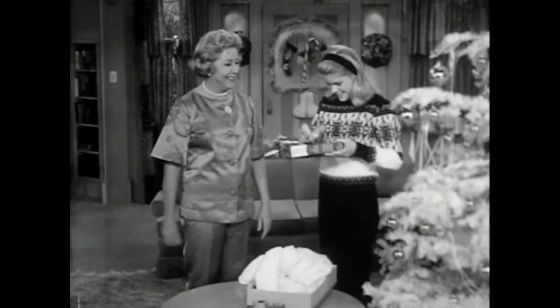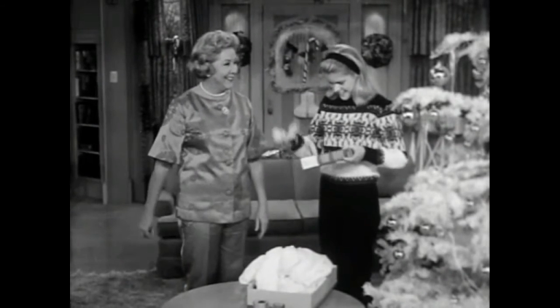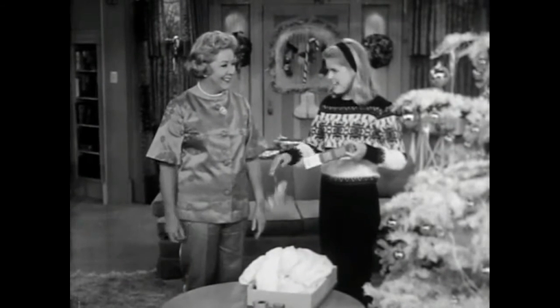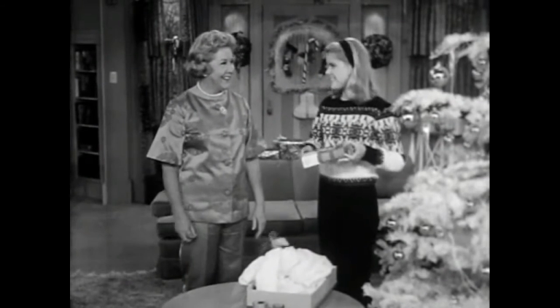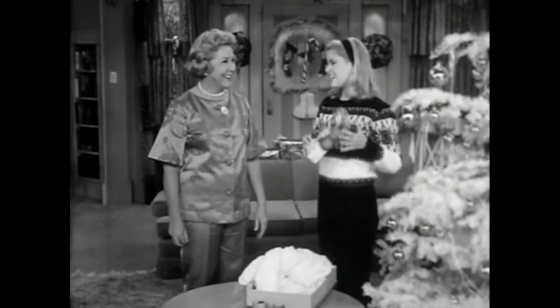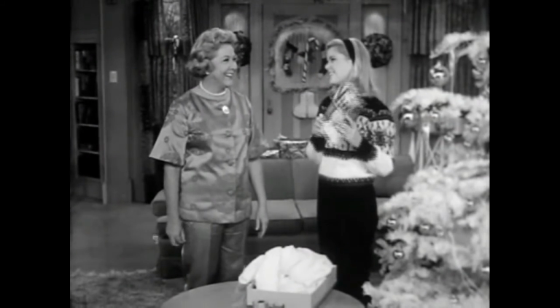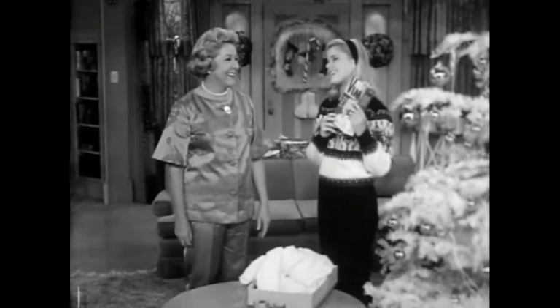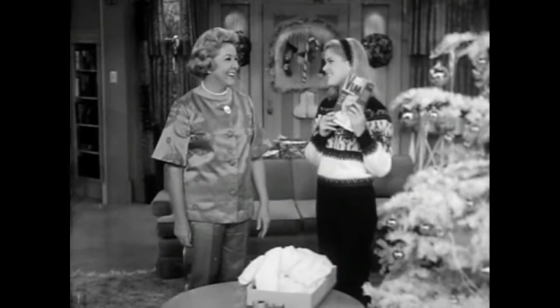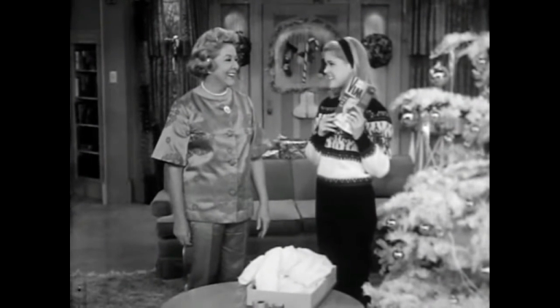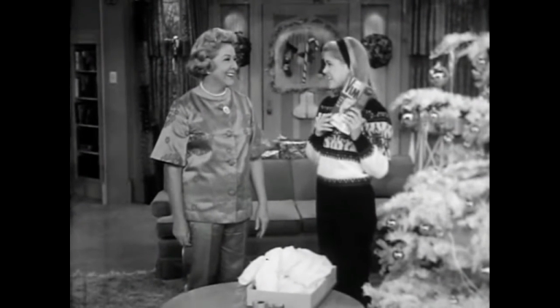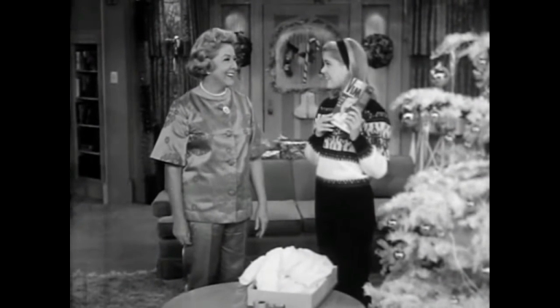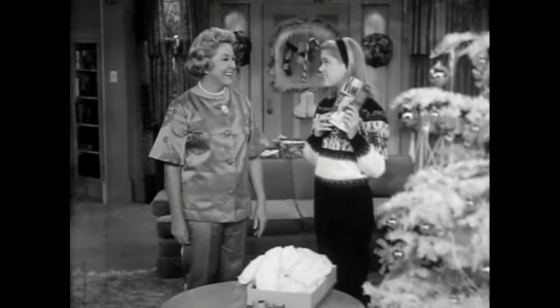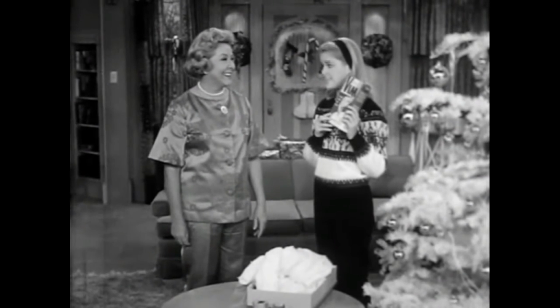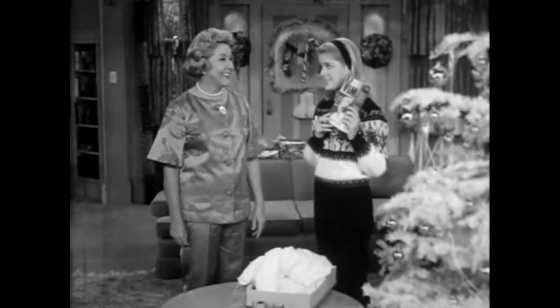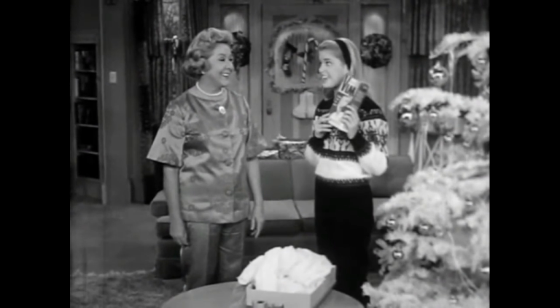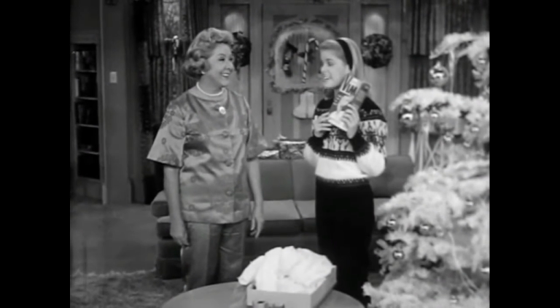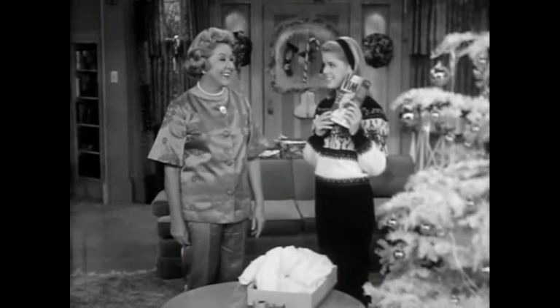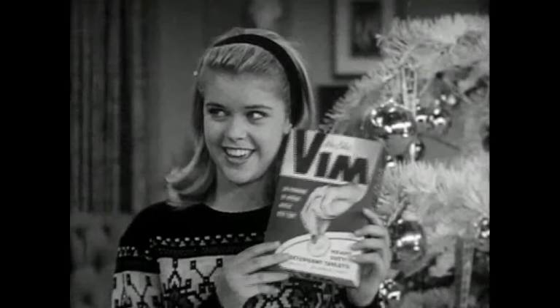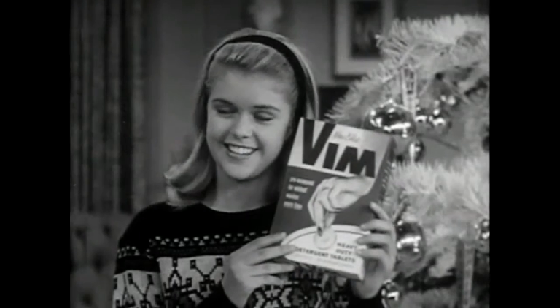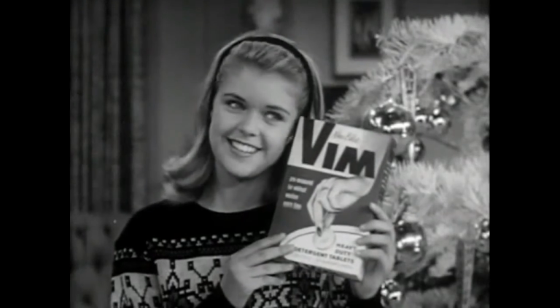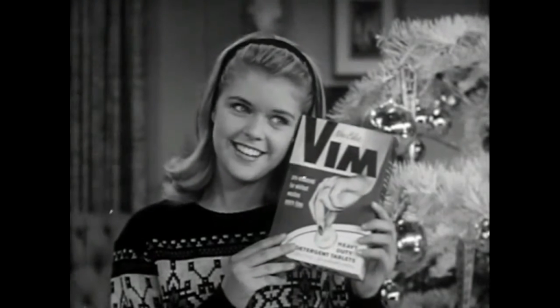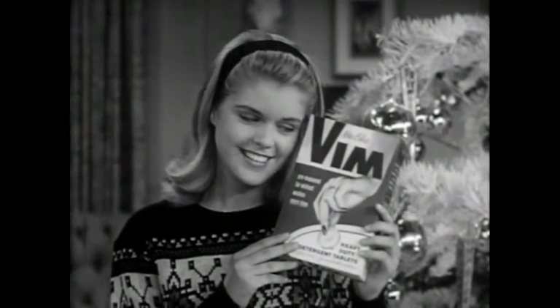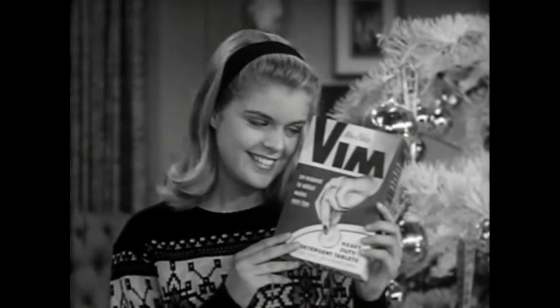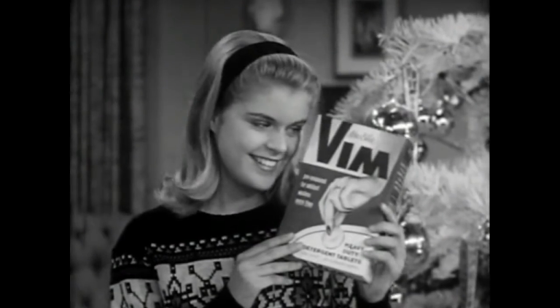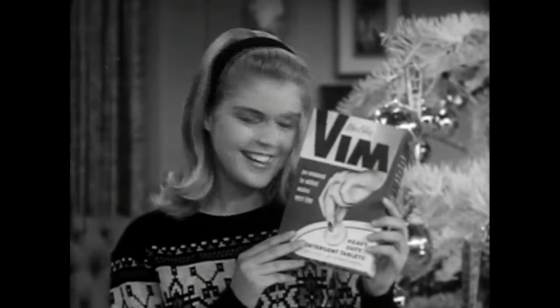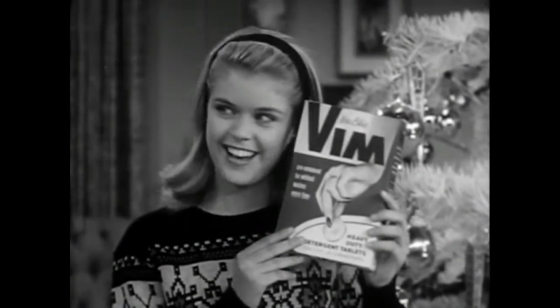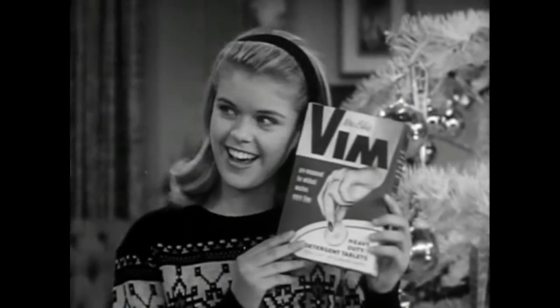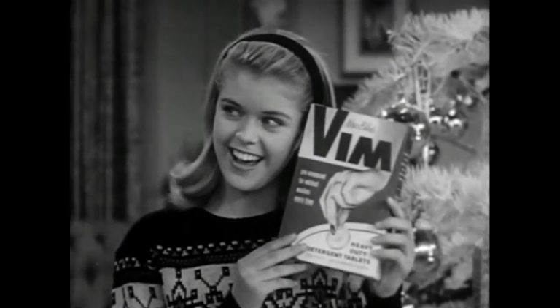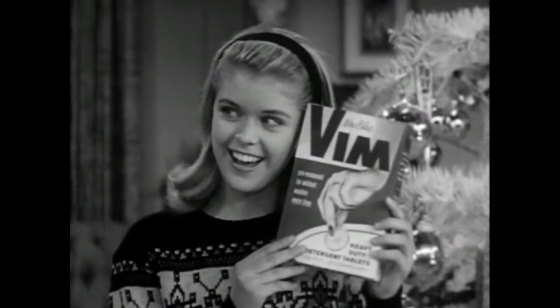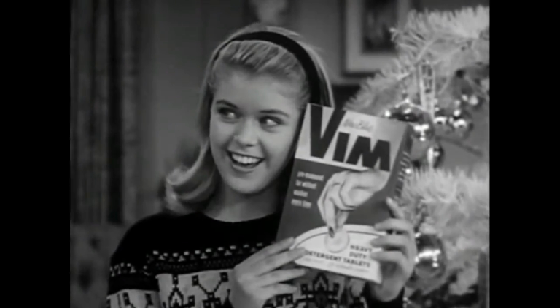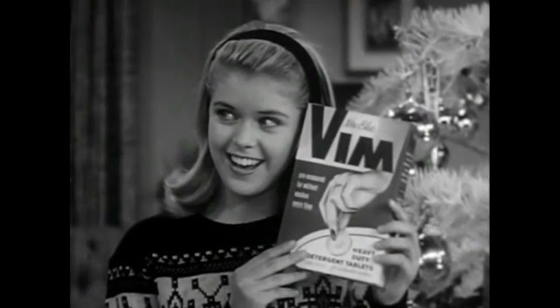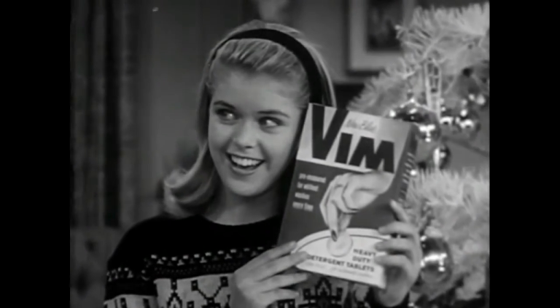Another gift? Oh, gee, thanks, Aunt Viv. You sure think of everything. Well, I don't know about that, but I certainly think of Vim.